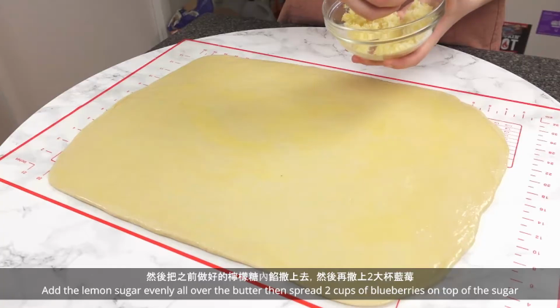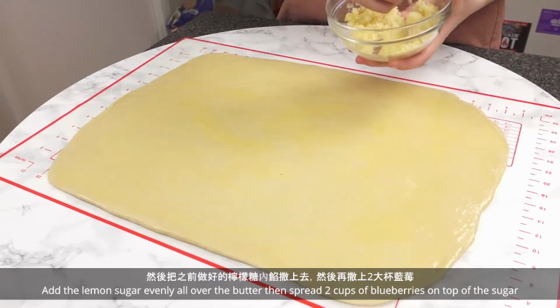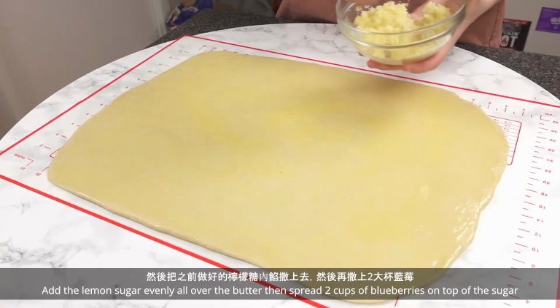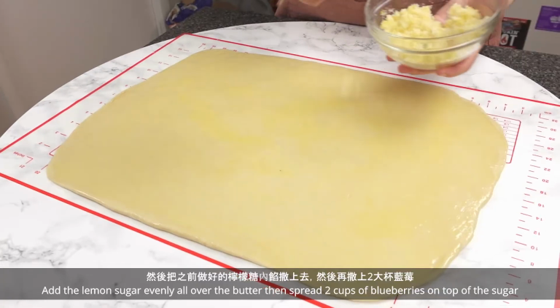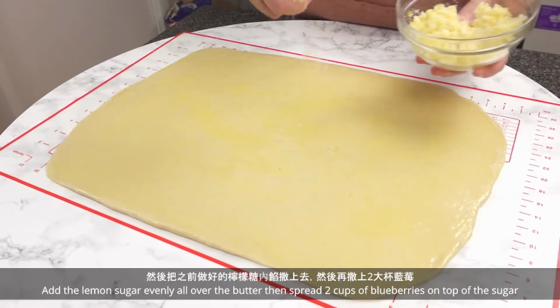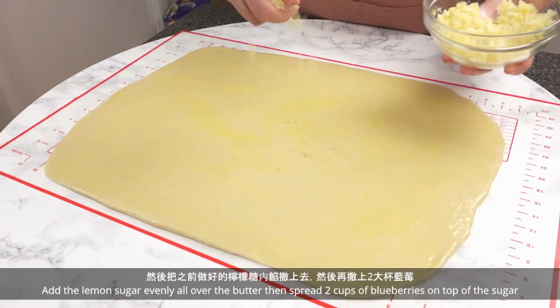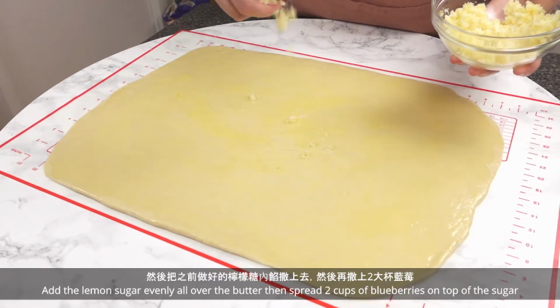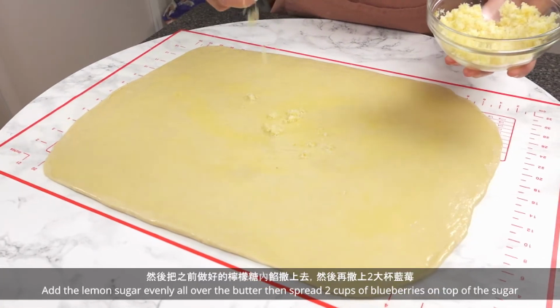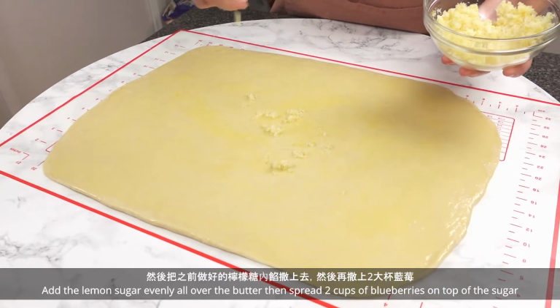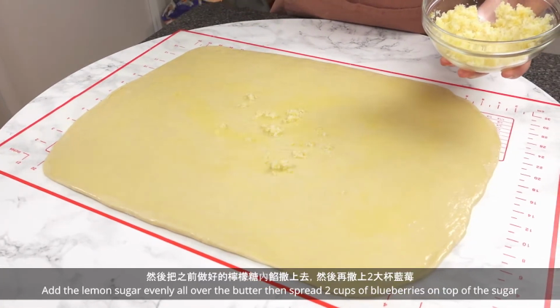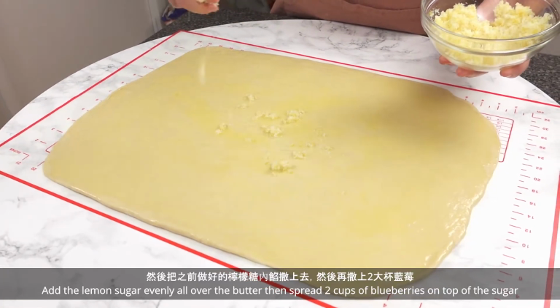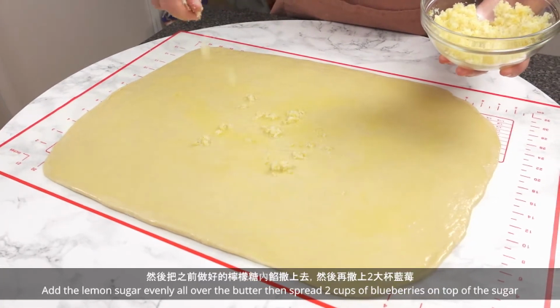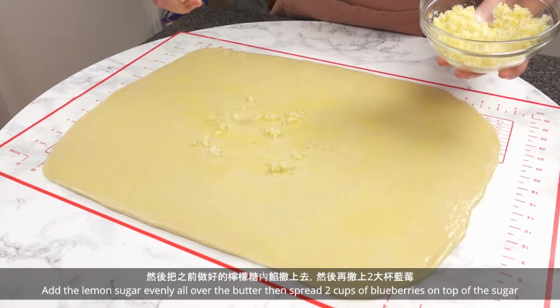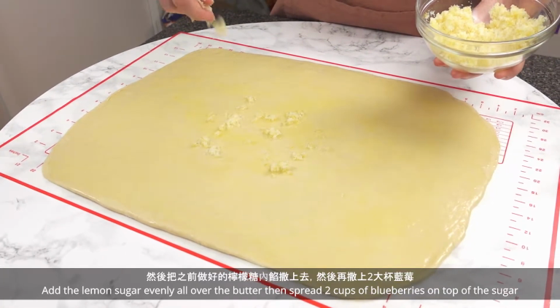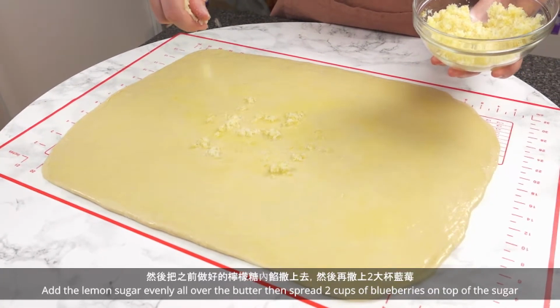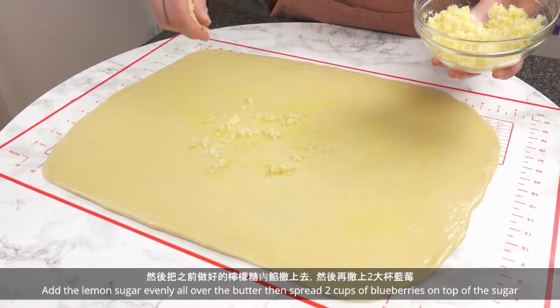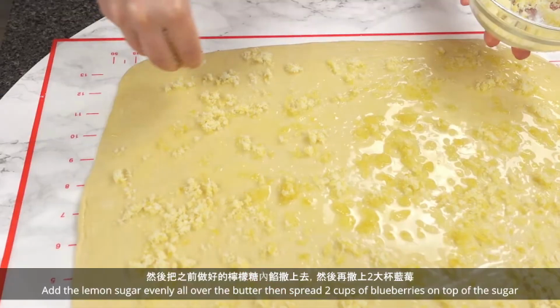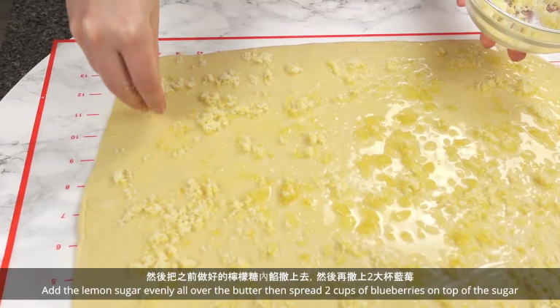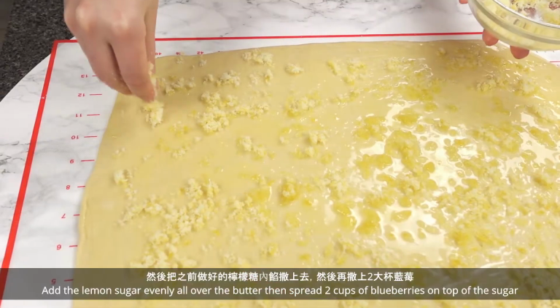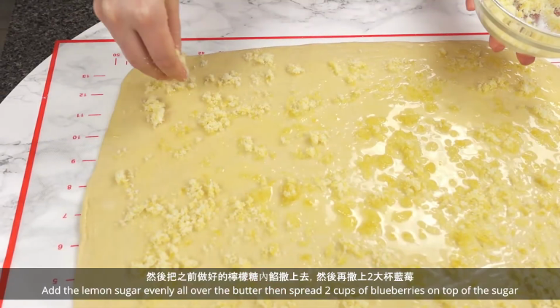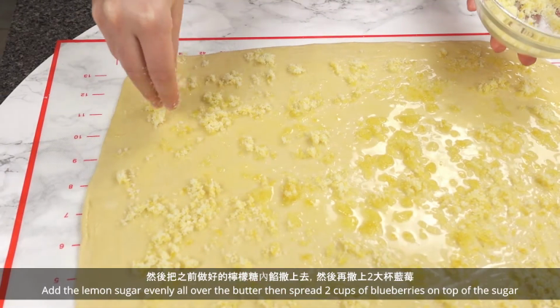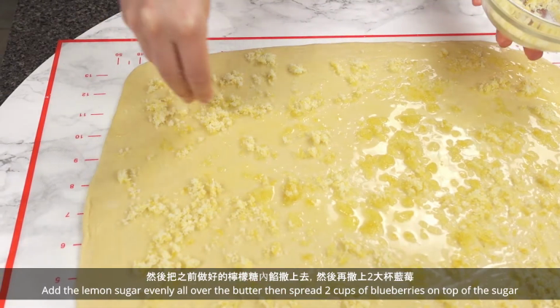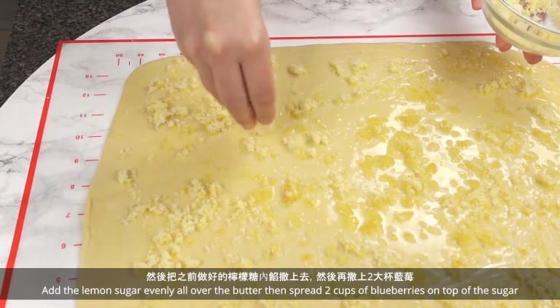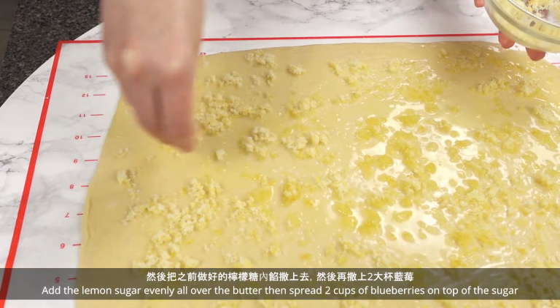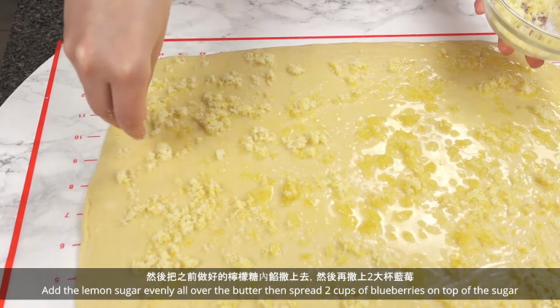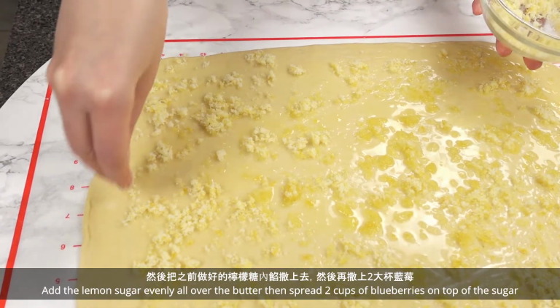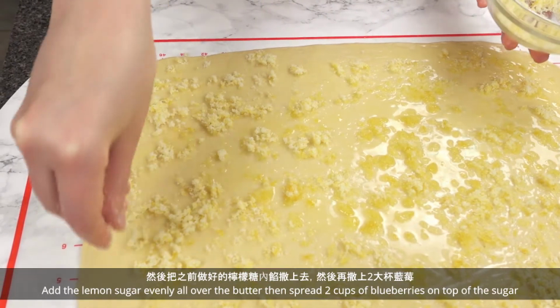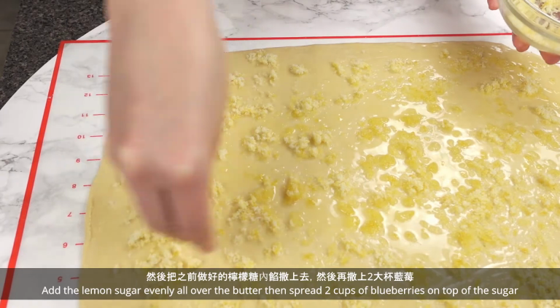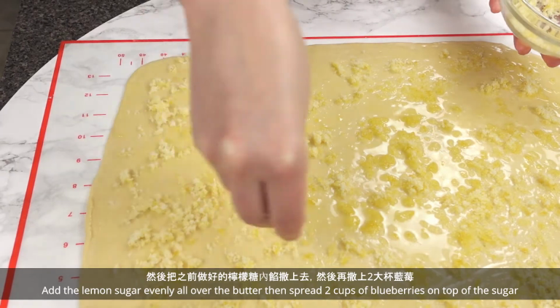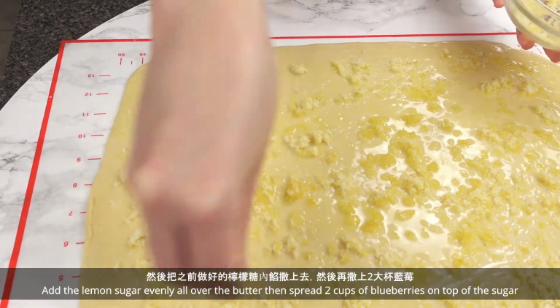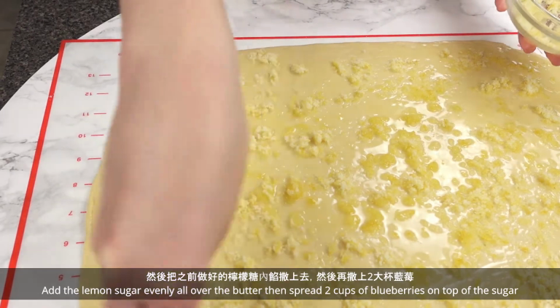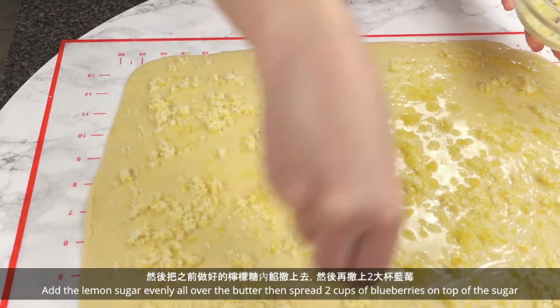Add the lemon sugar evenly all over the butter, then spread 2 cups of blueberries on top of the sugar.